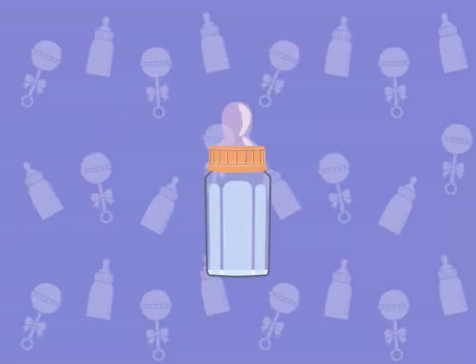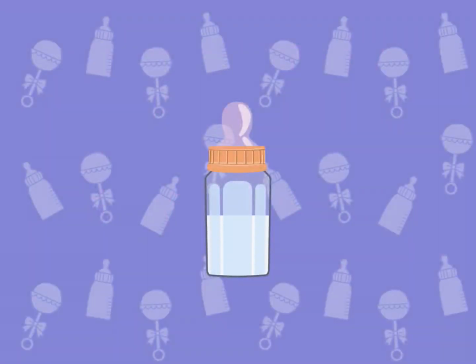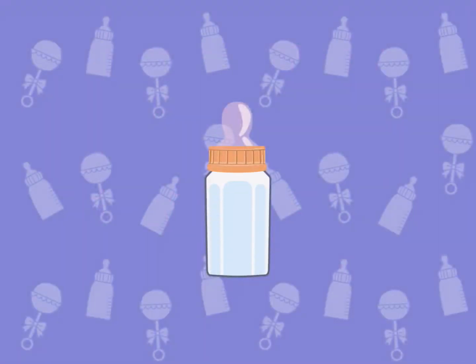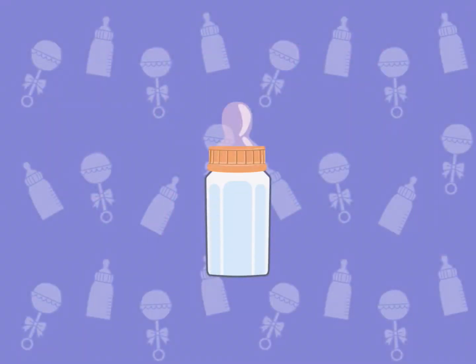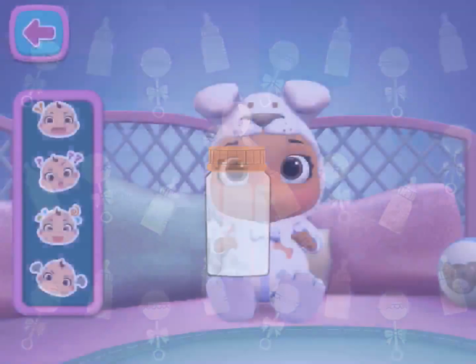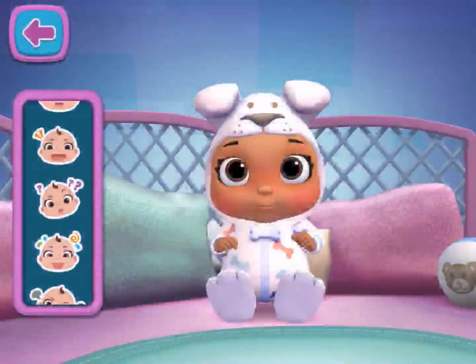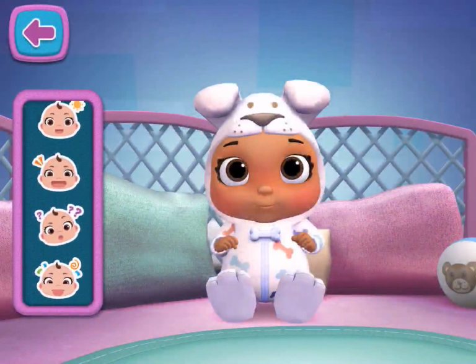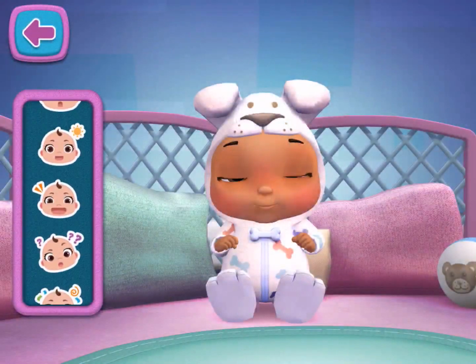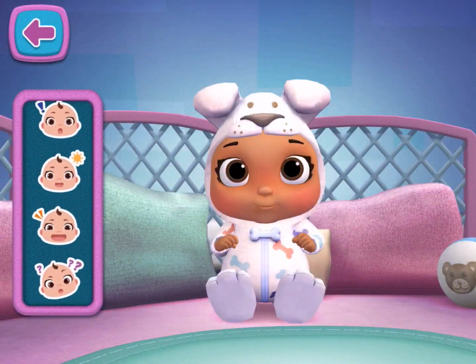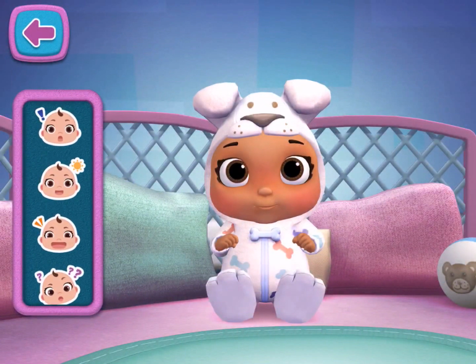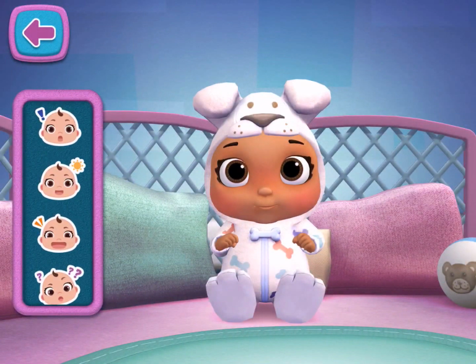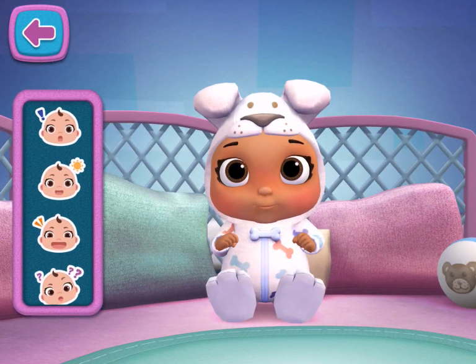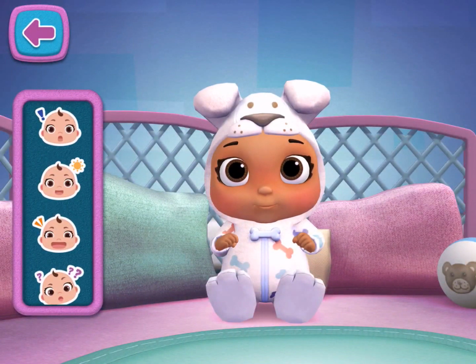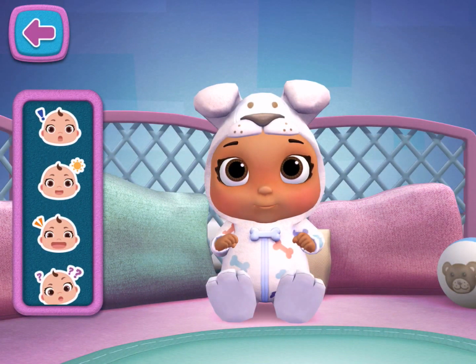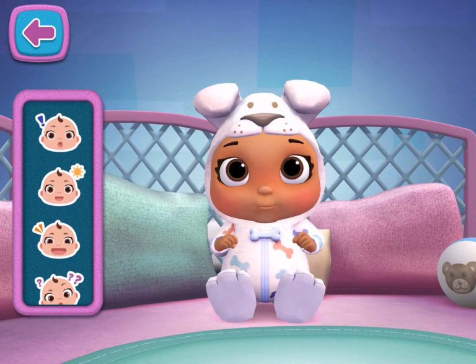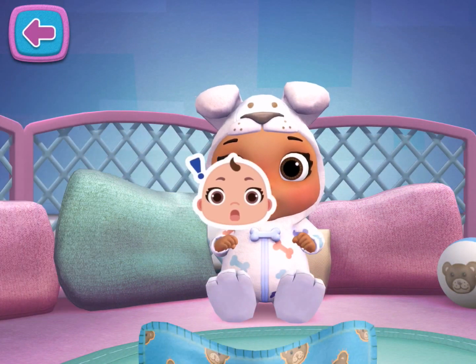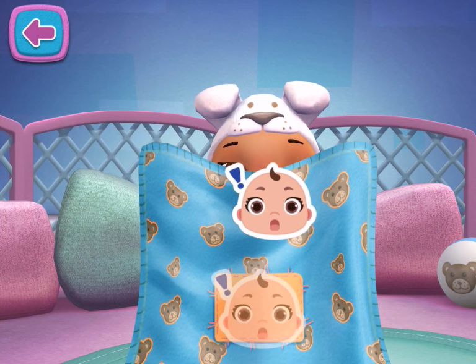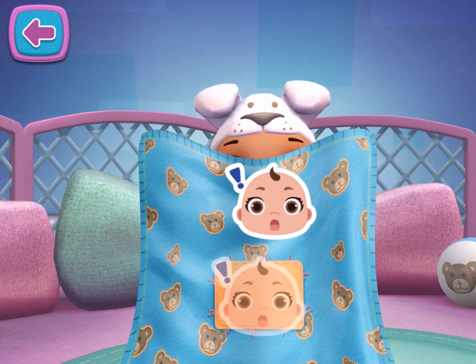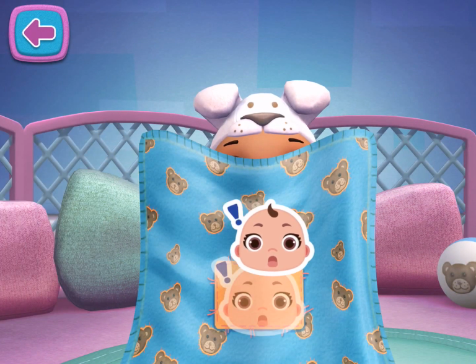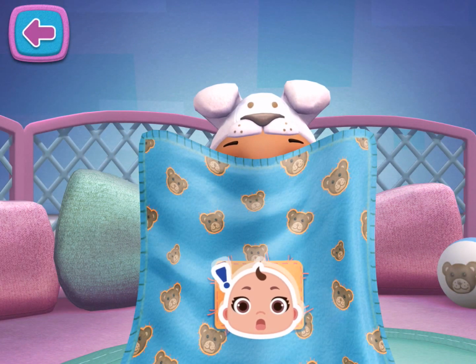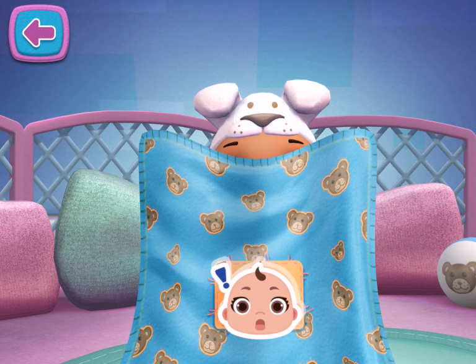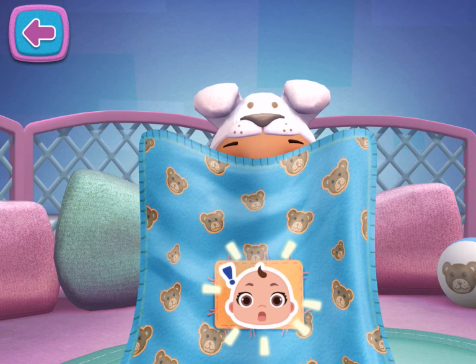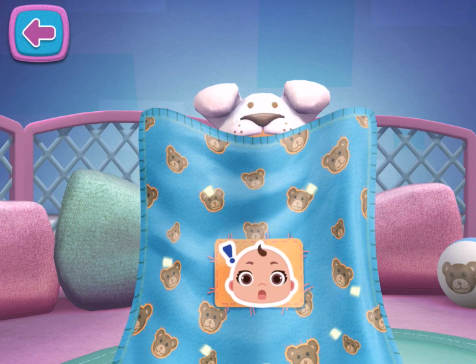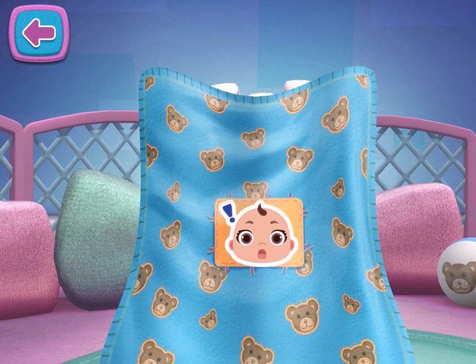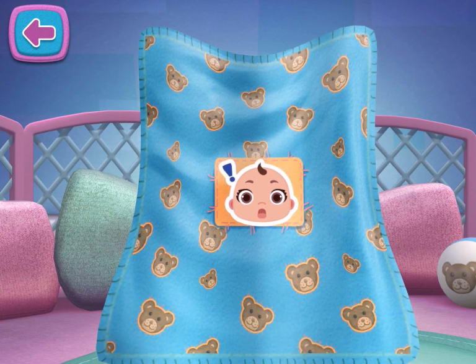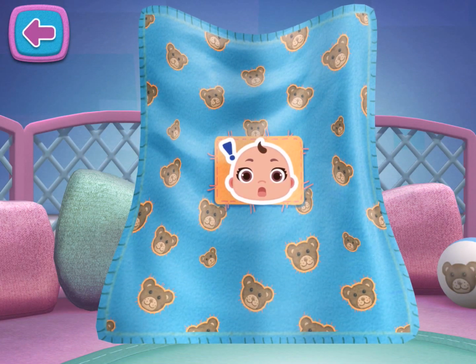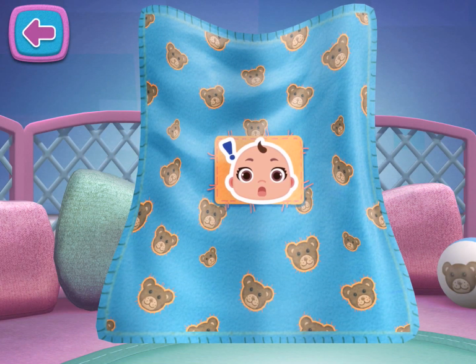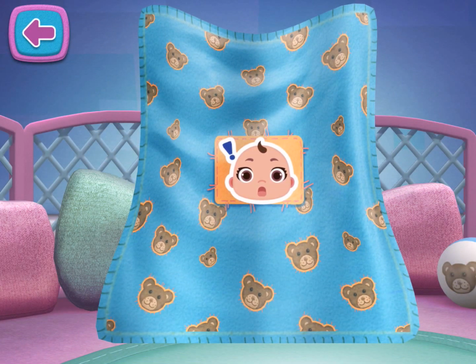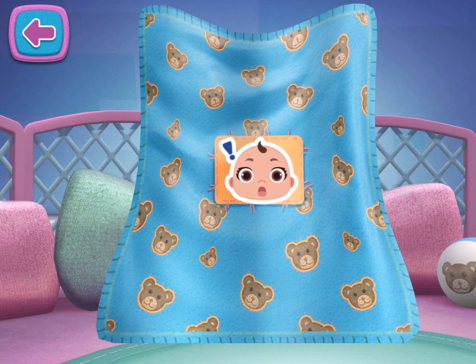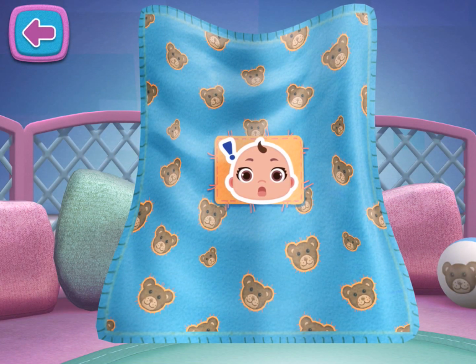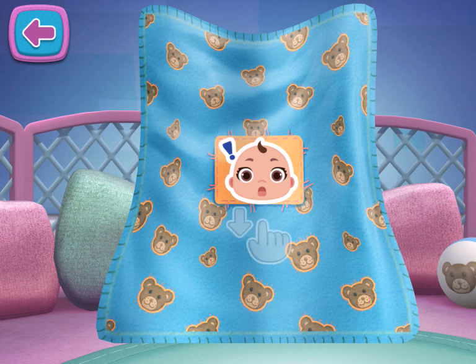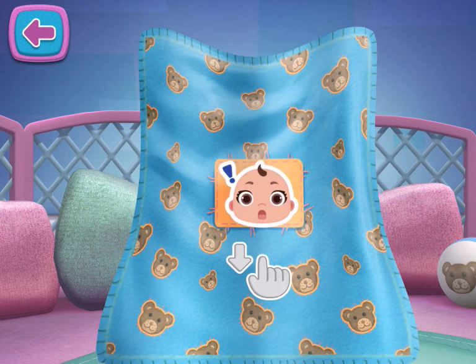Peekaboo! Time for peekaboo. Choose a face from the tray and drag it onto the blanket.